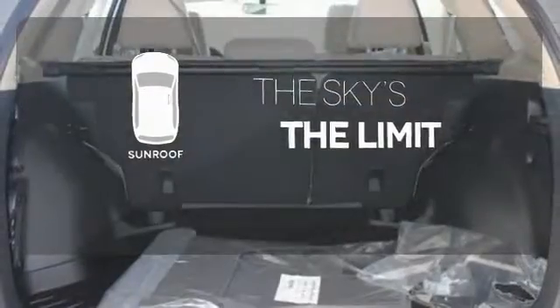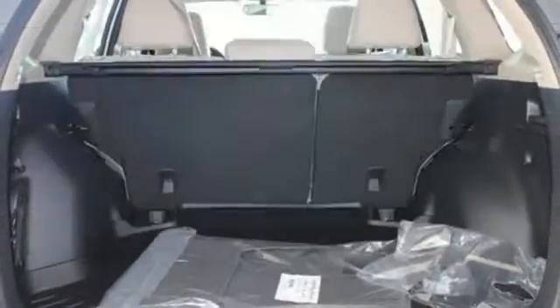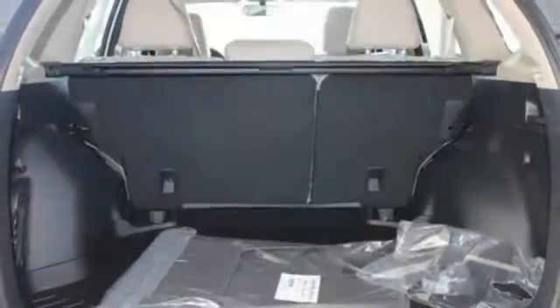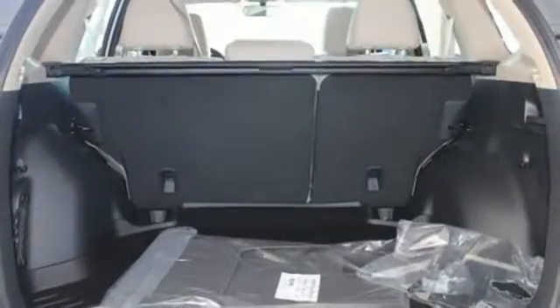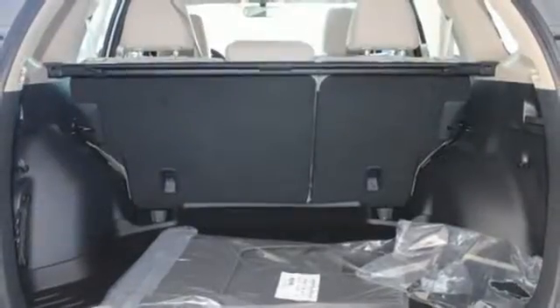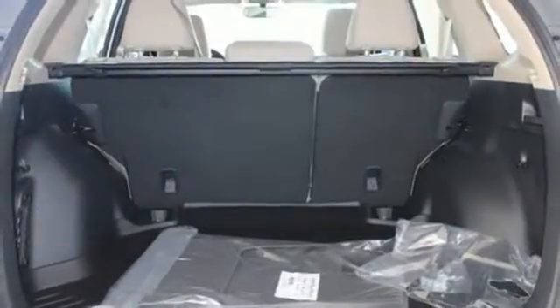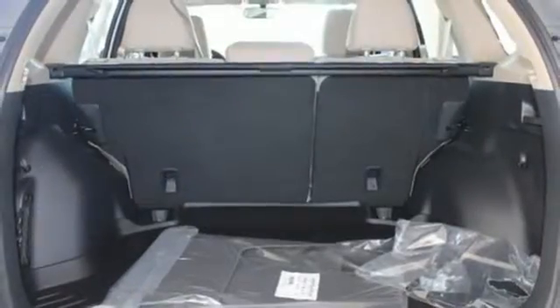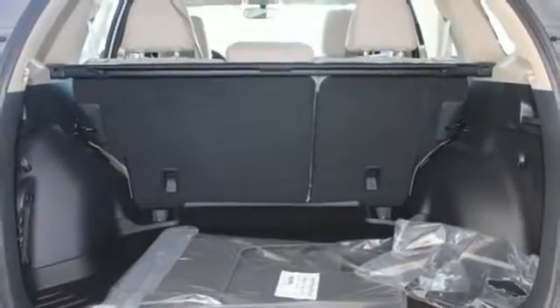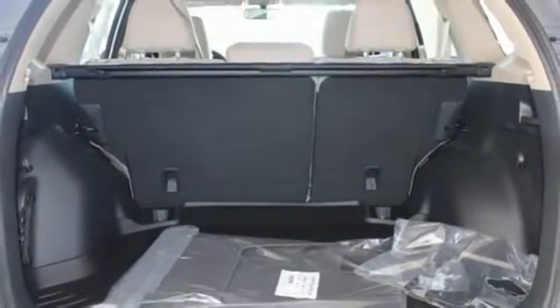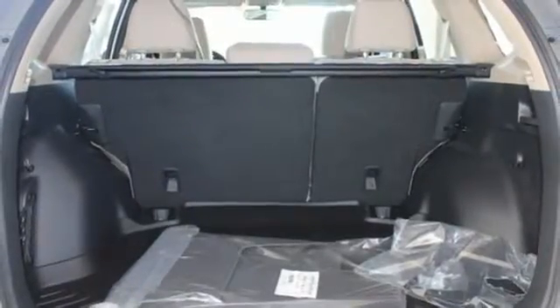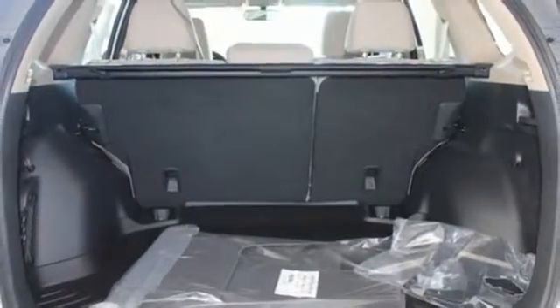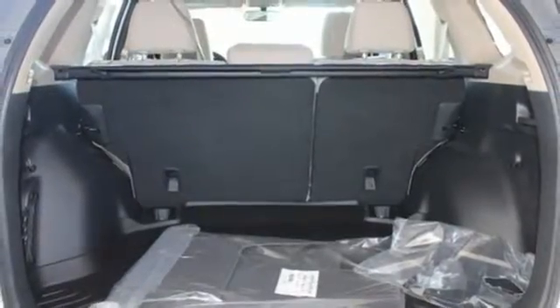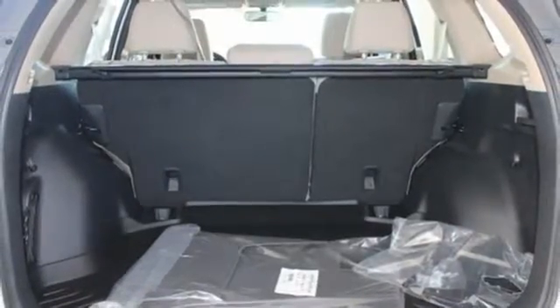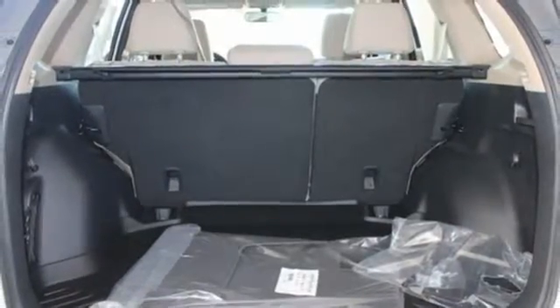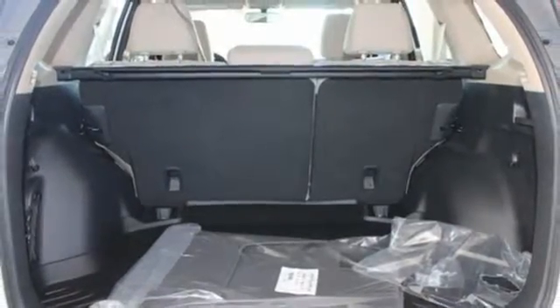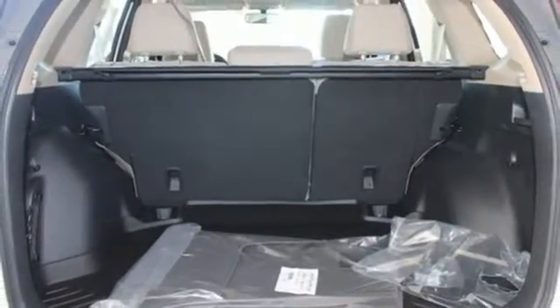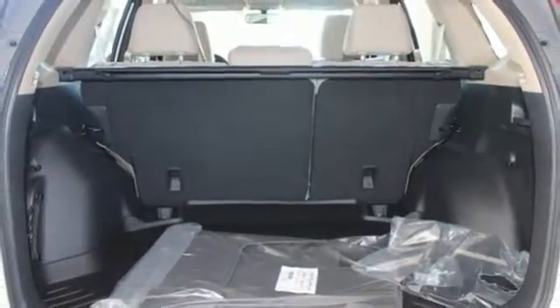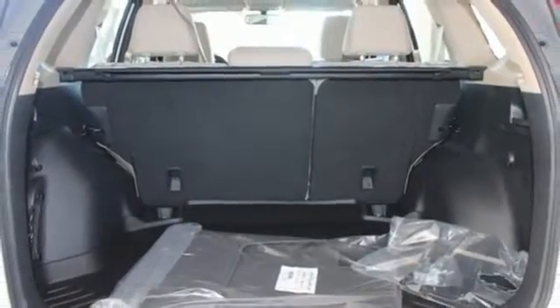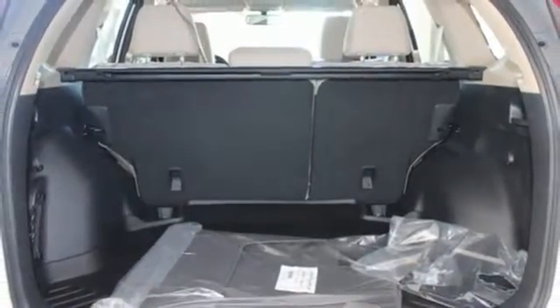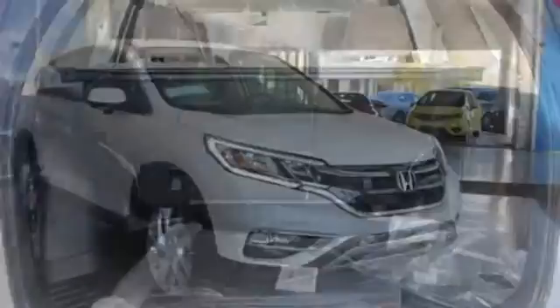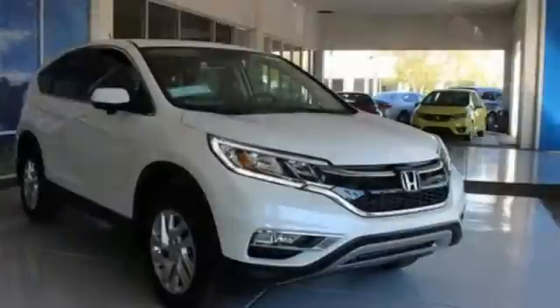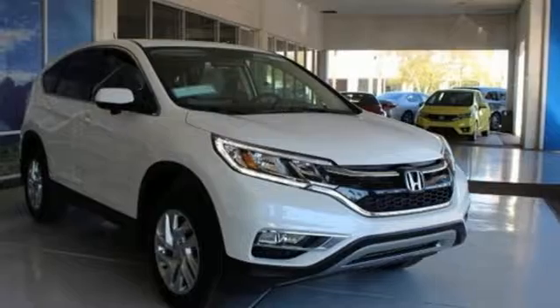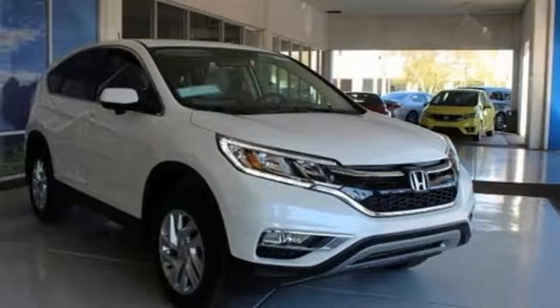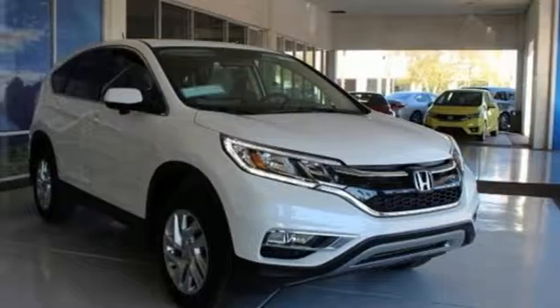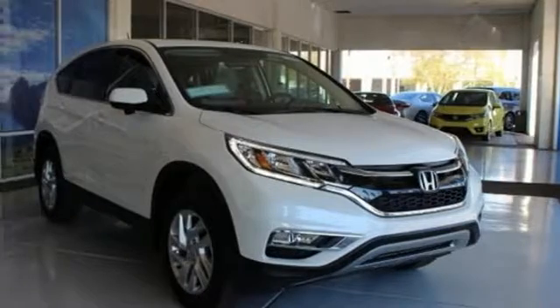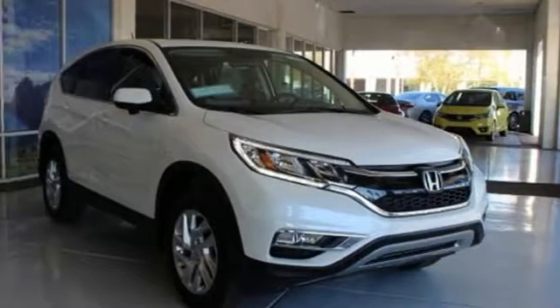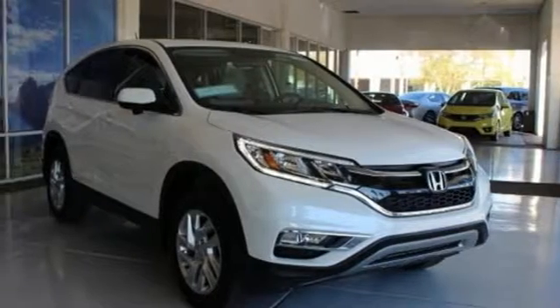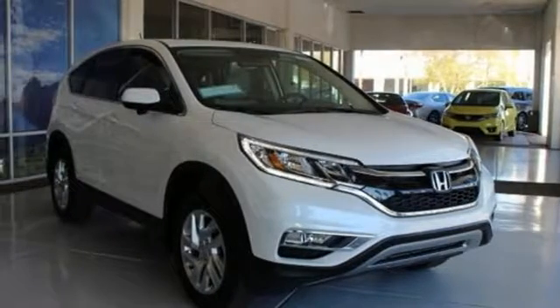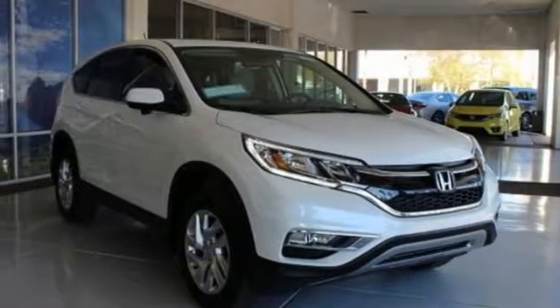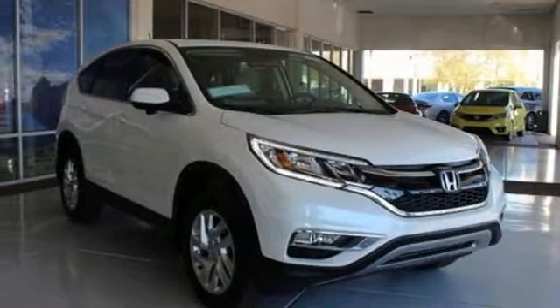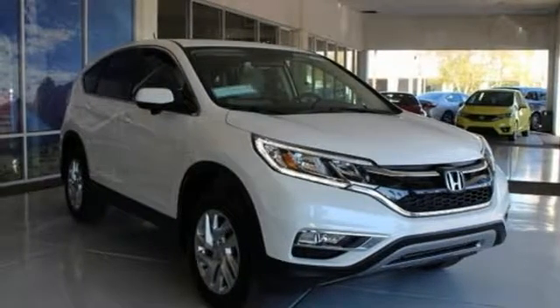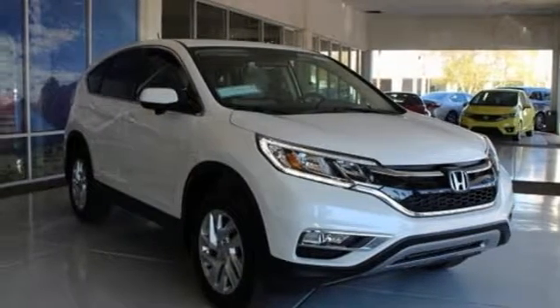Keep moving, keep exploring, and keep doing. Get behind the wheel of this CR-V today.